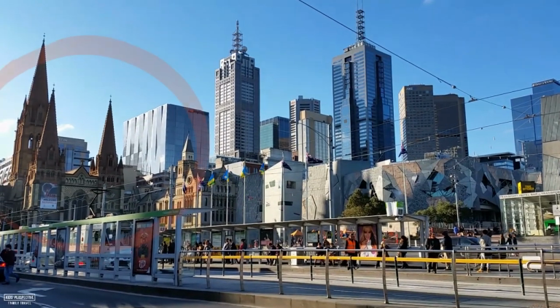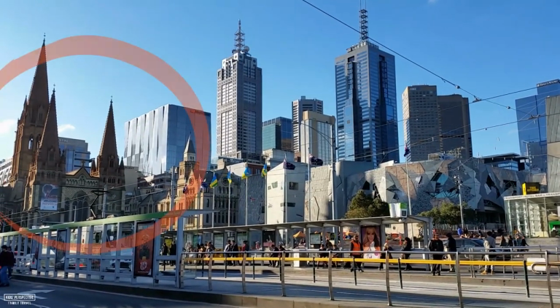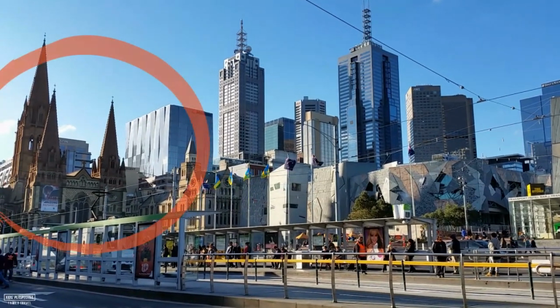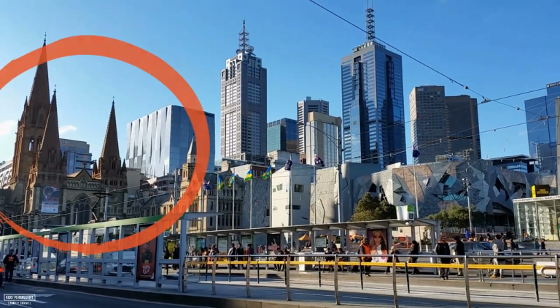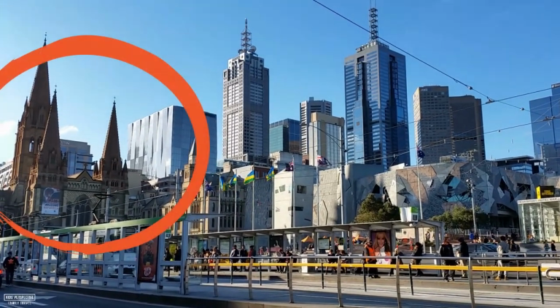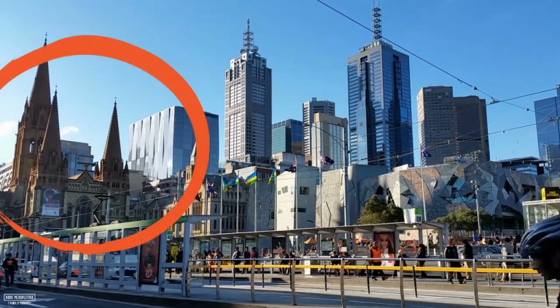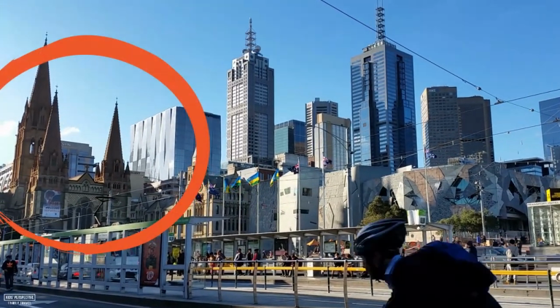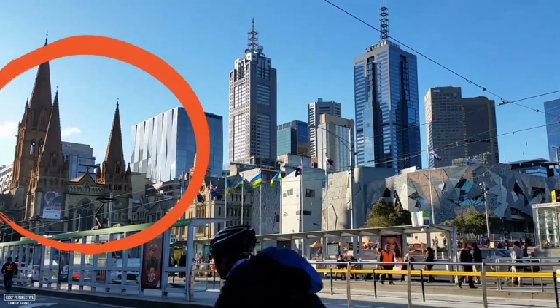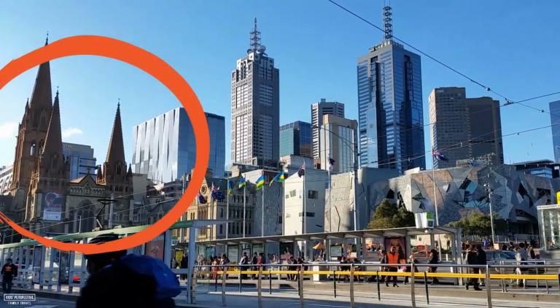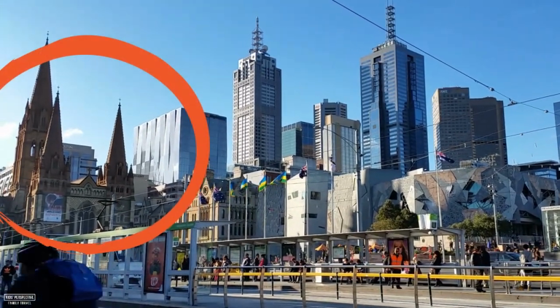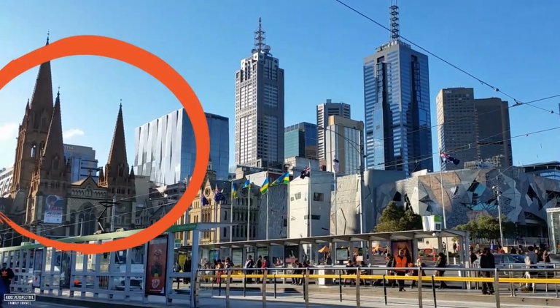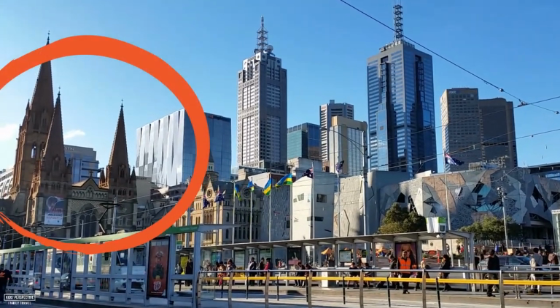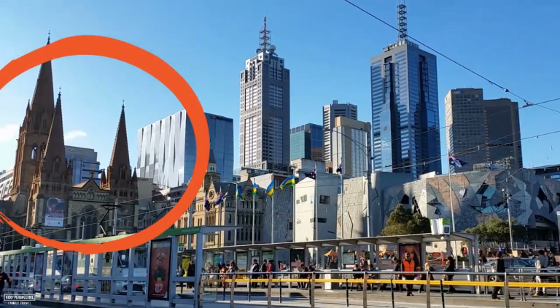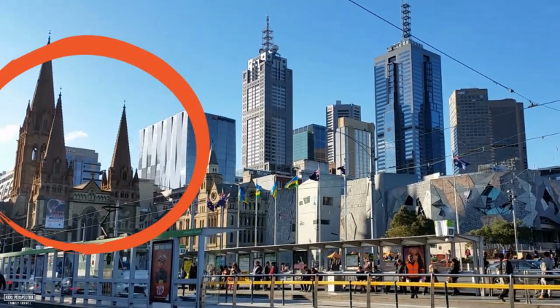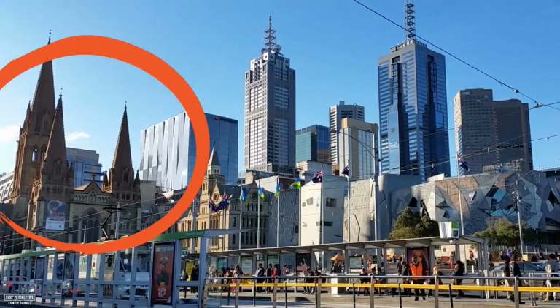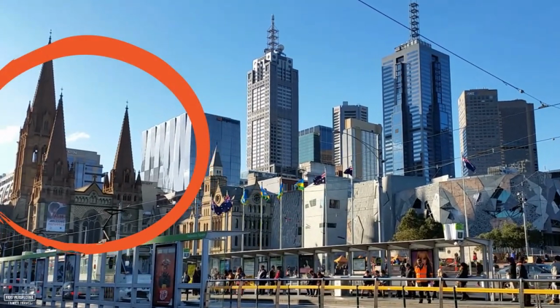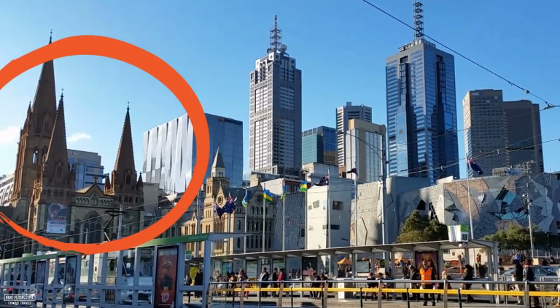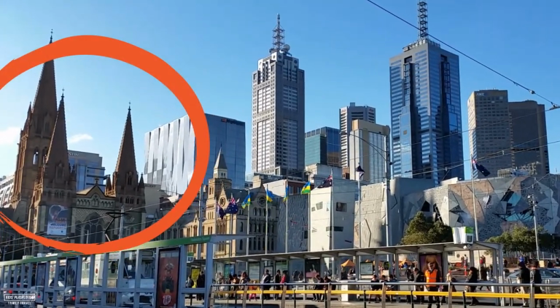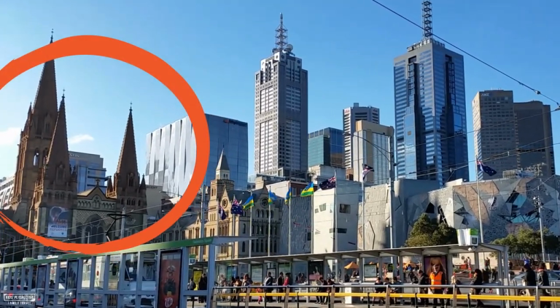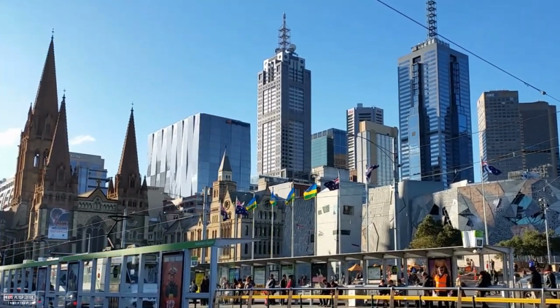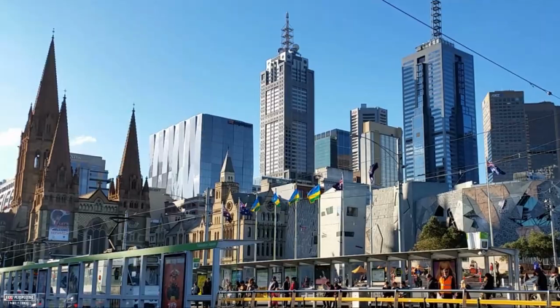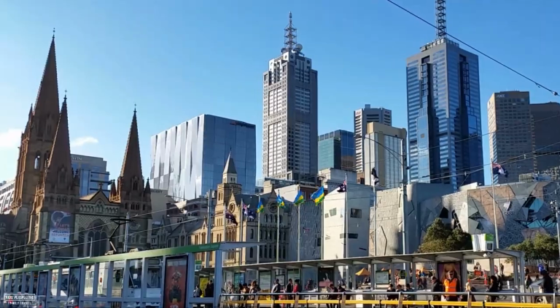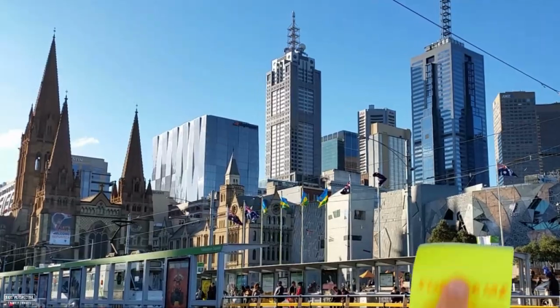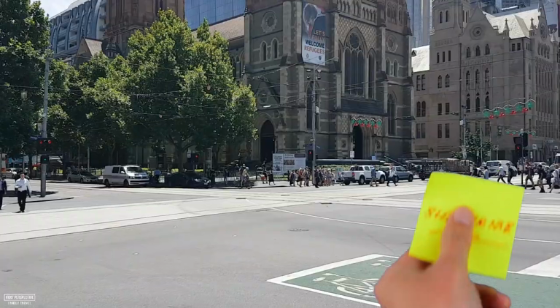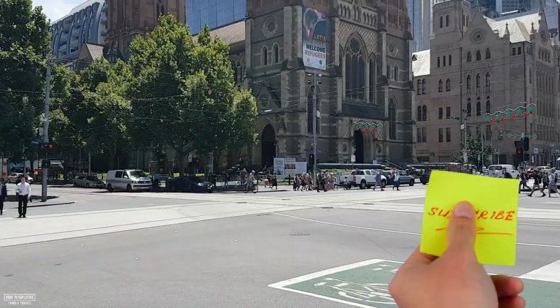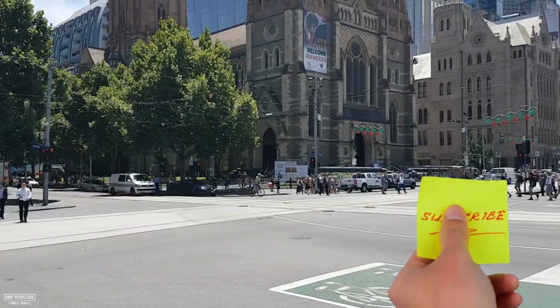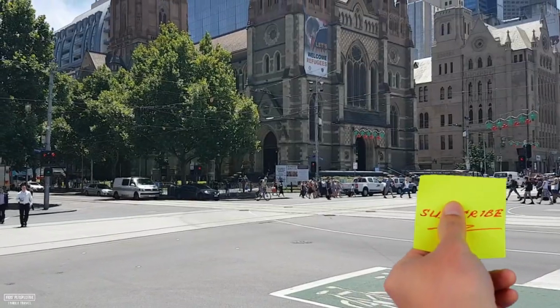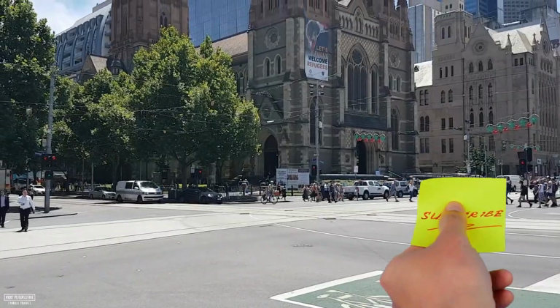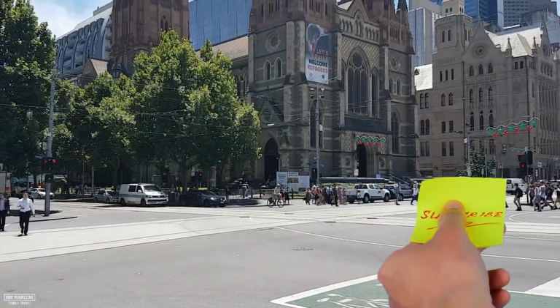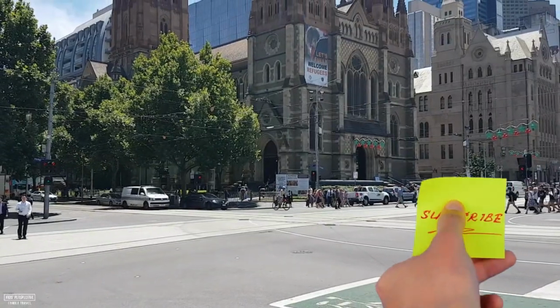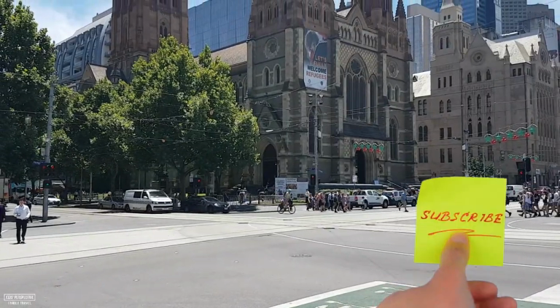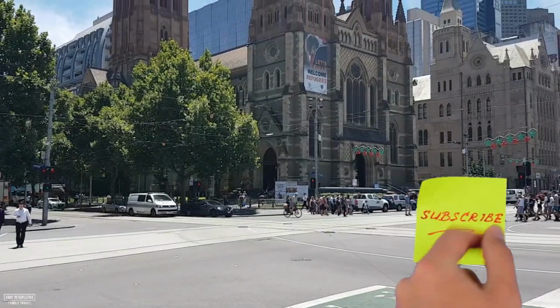That's where we are going — St. Paul's Cathedral. Make sure to put a like on this video because if you do you will be amazing!